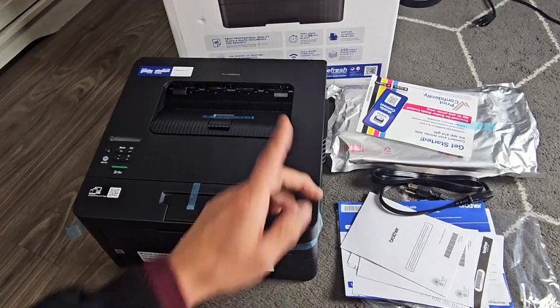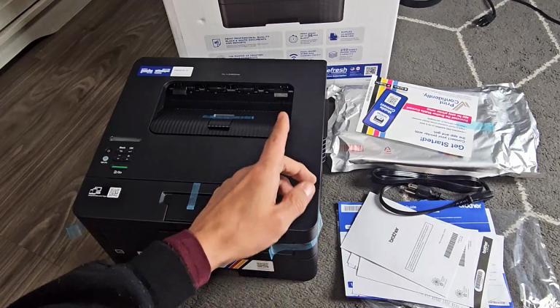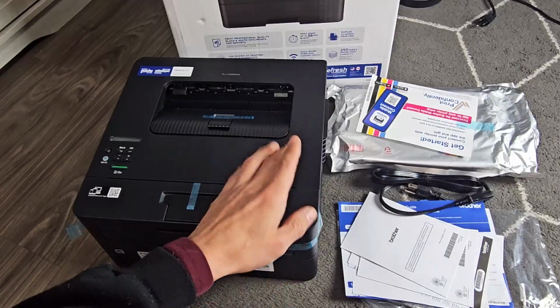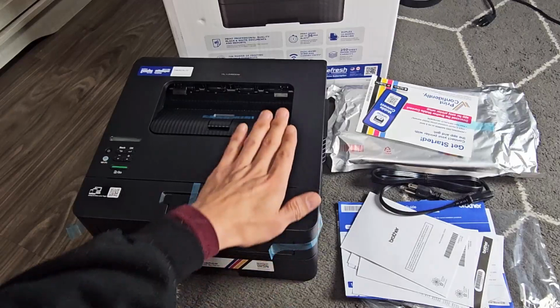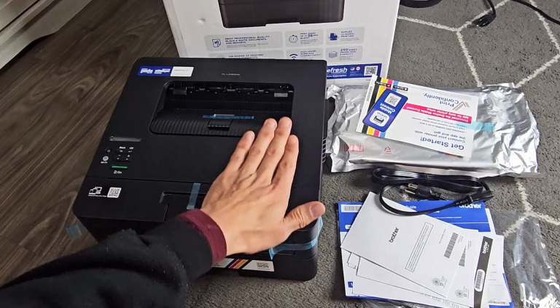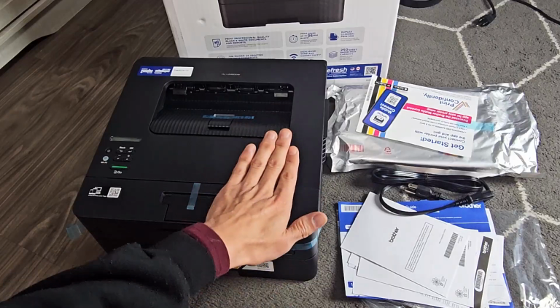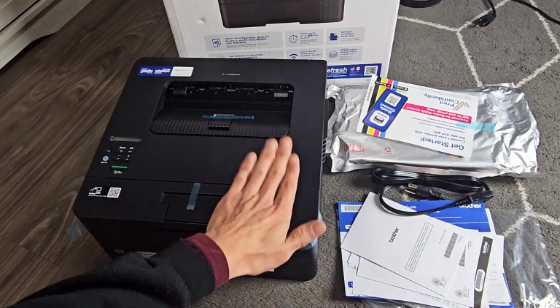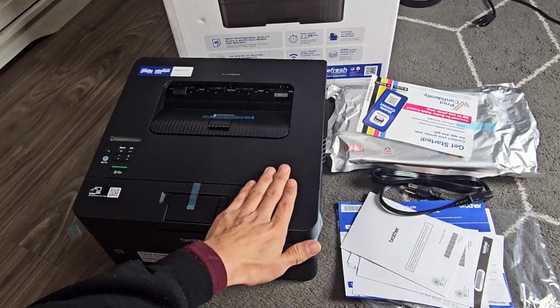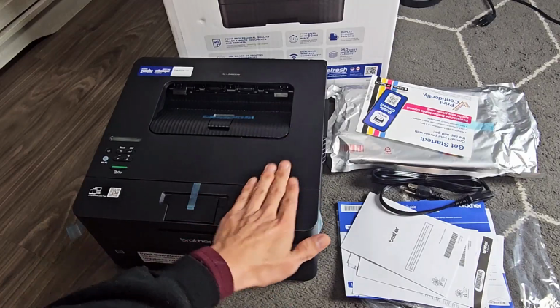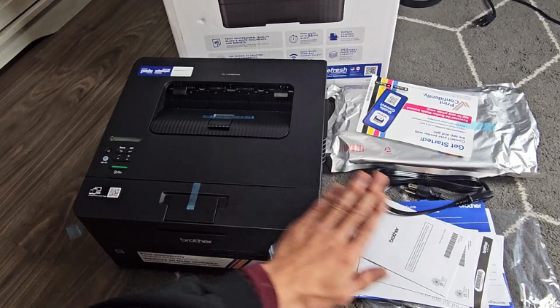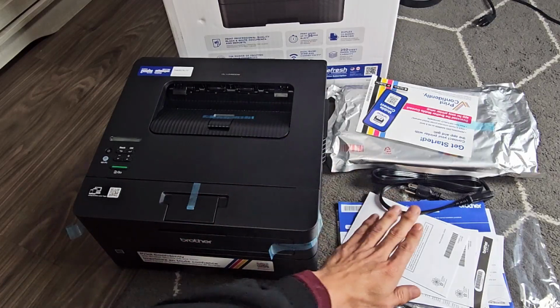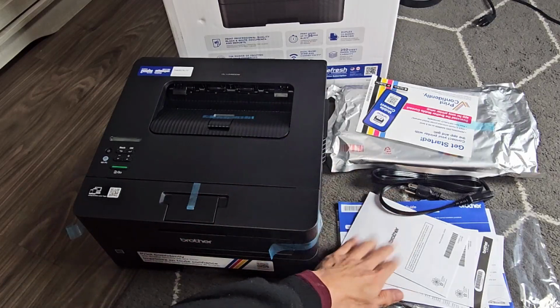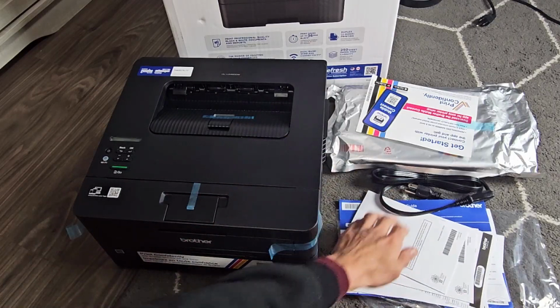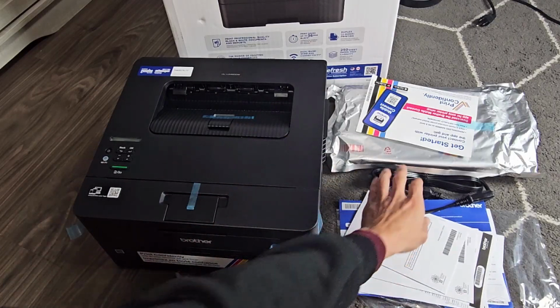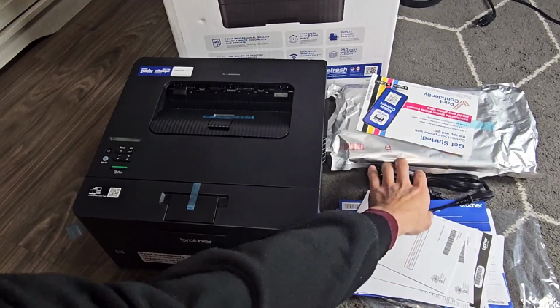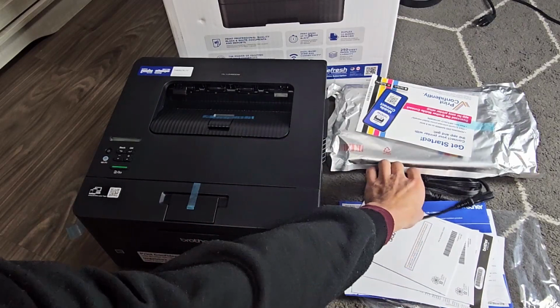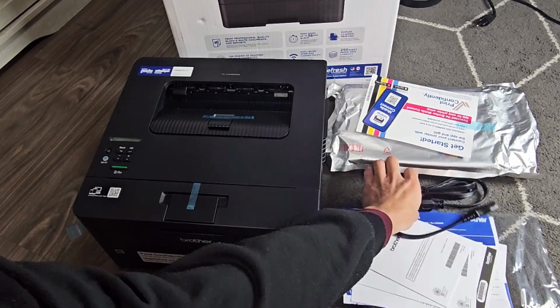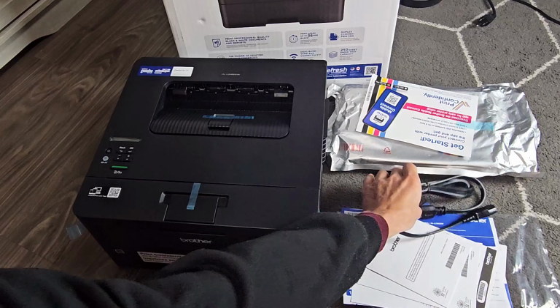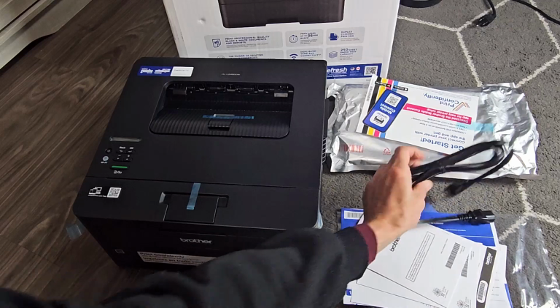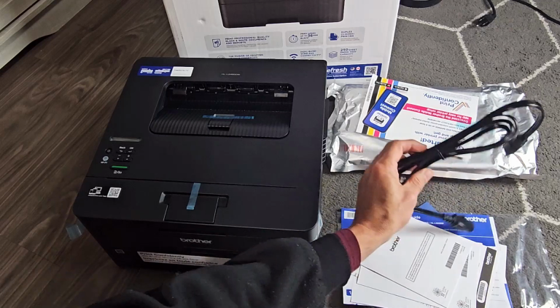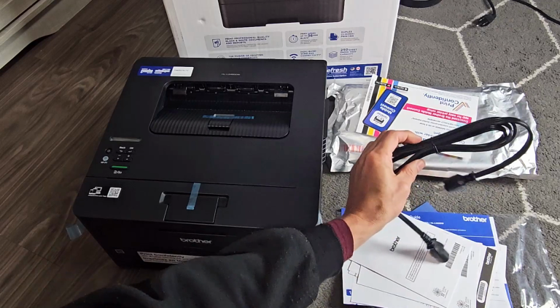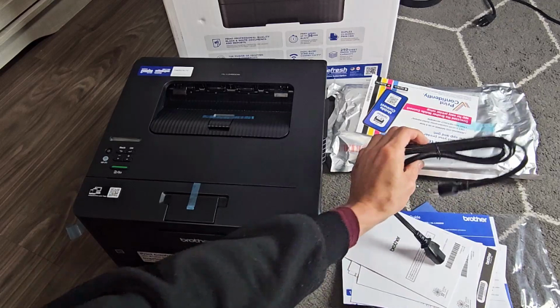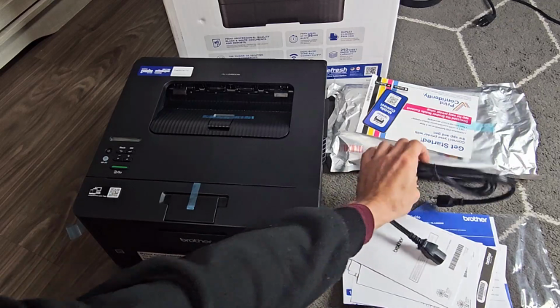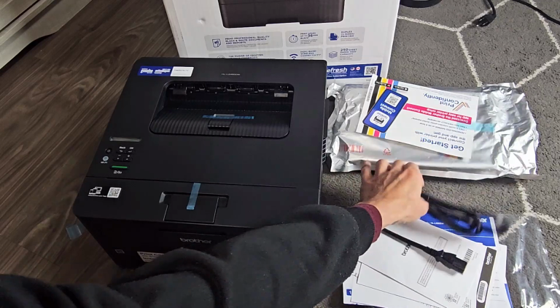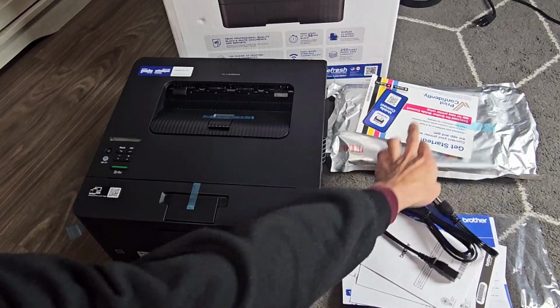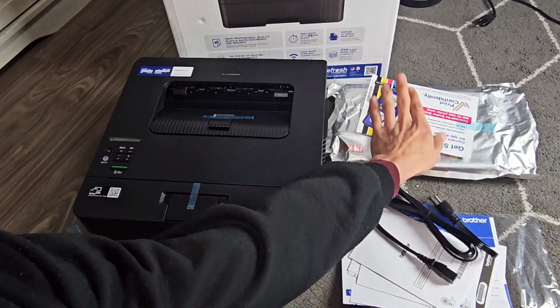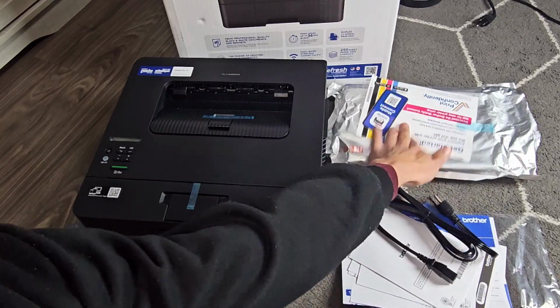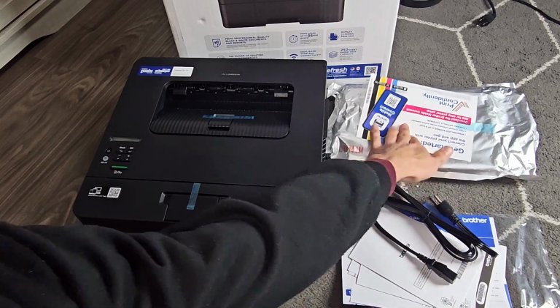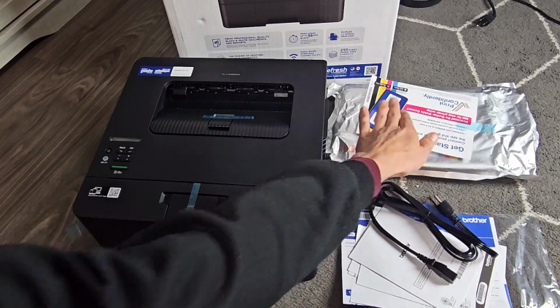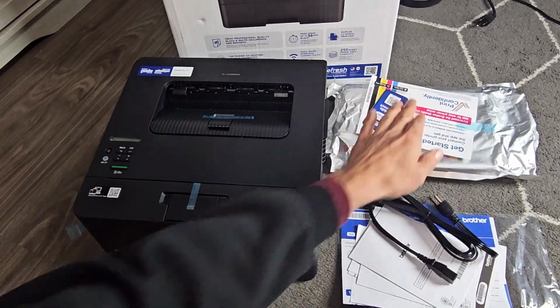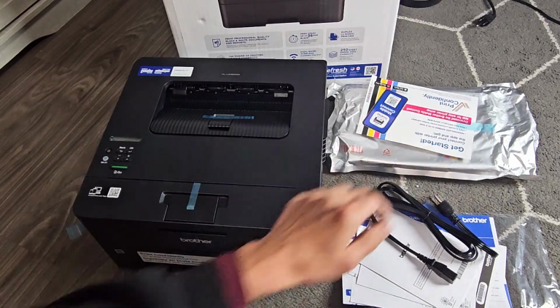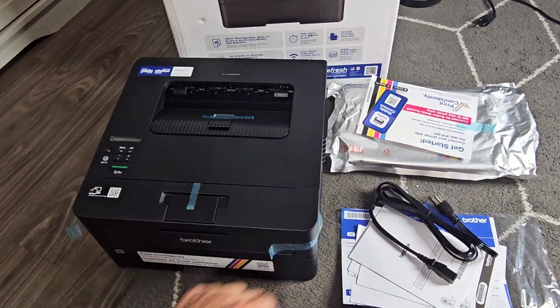Out of the box you get the printer, some pamphlets, the power cord, and the cartridge.